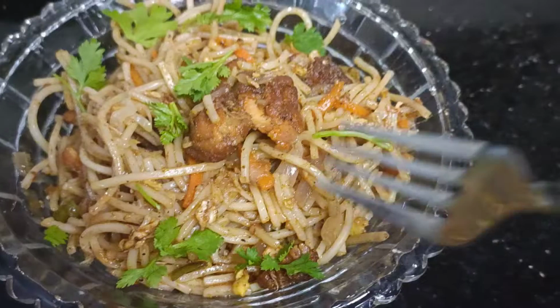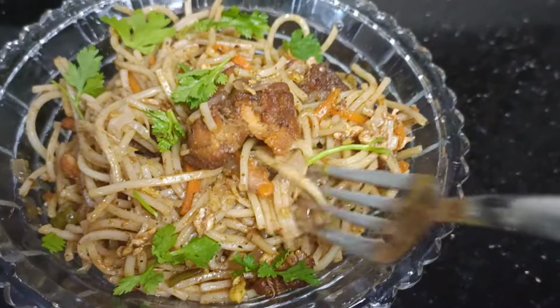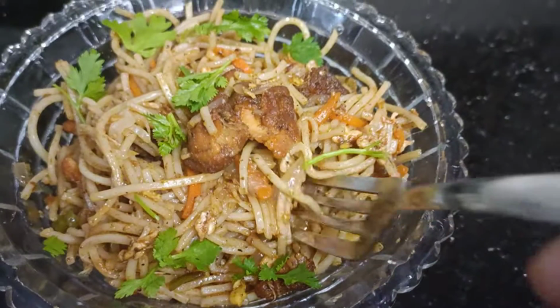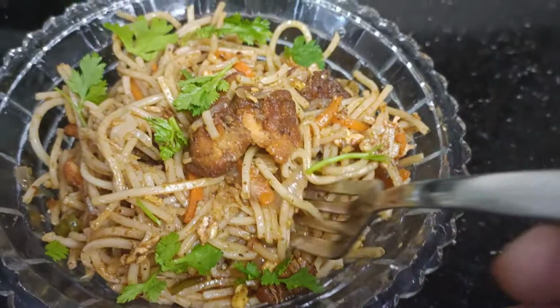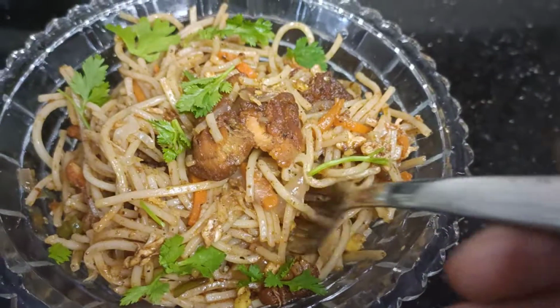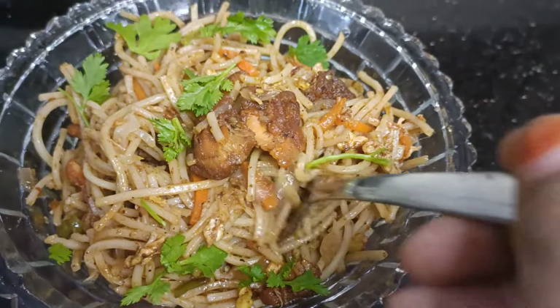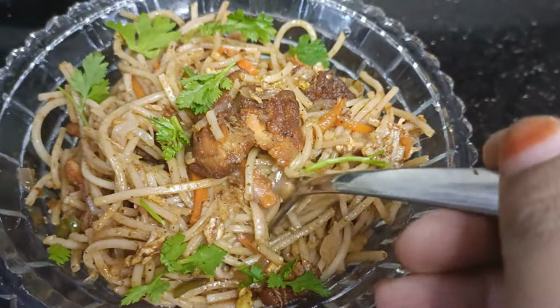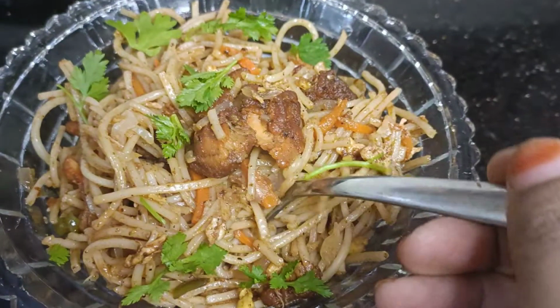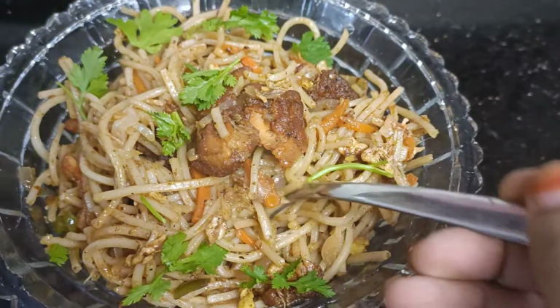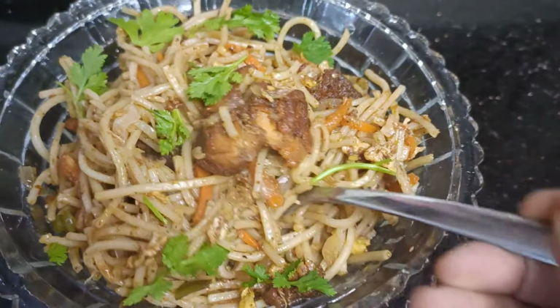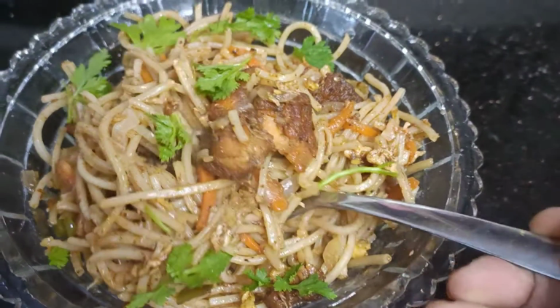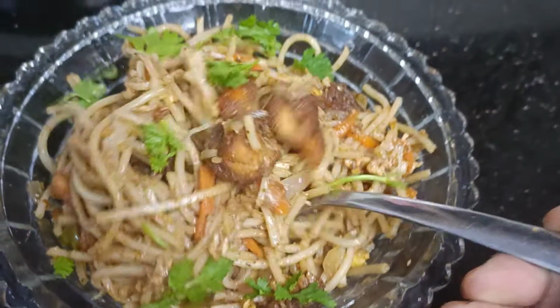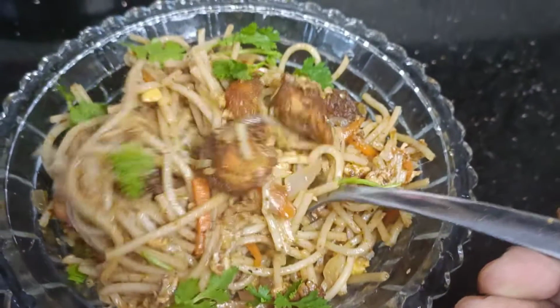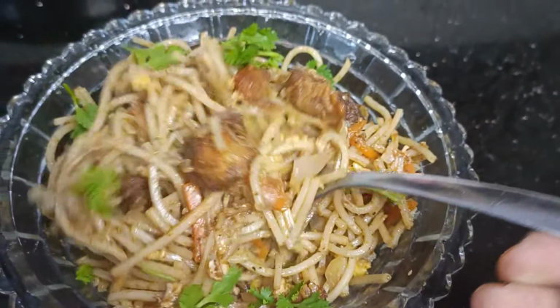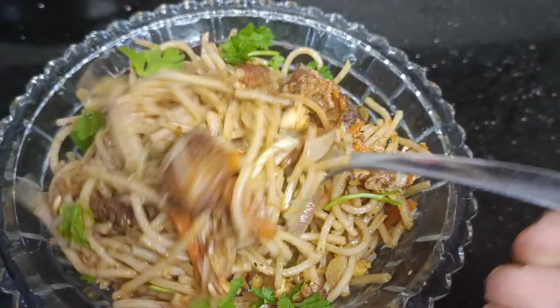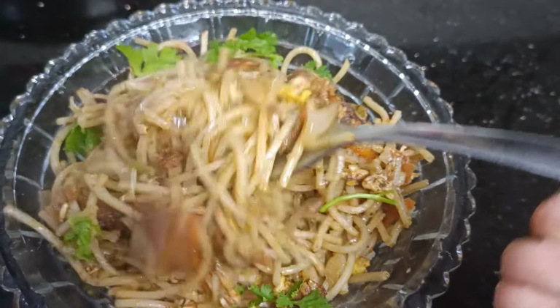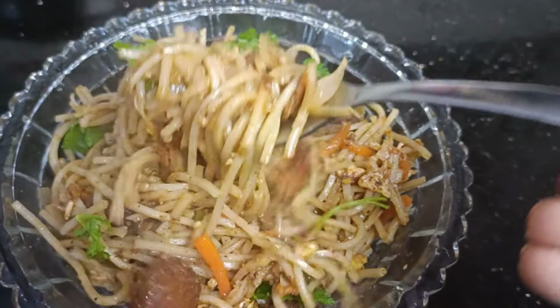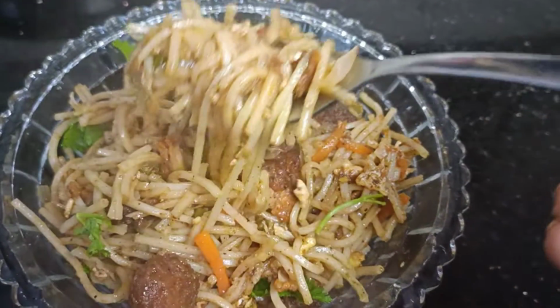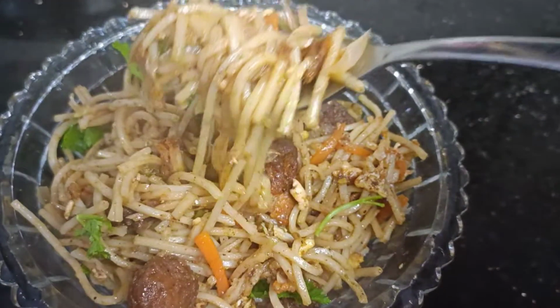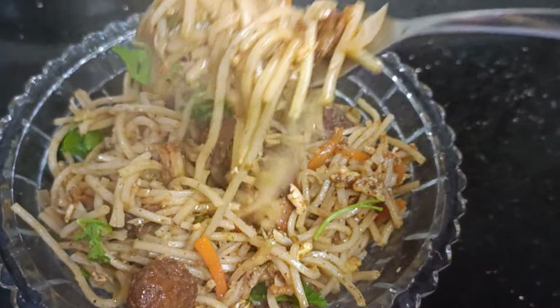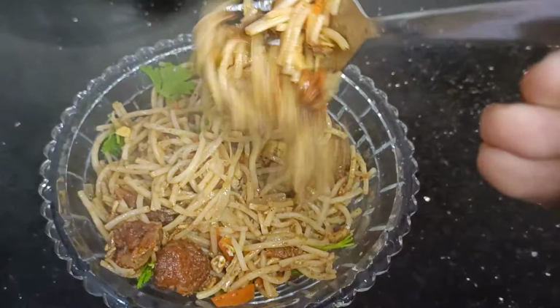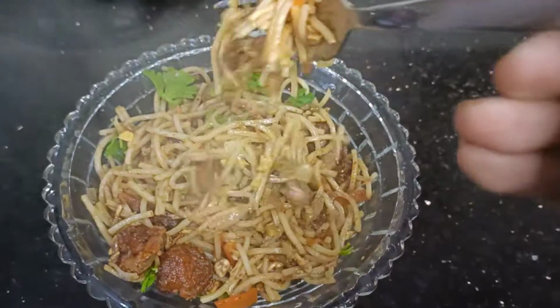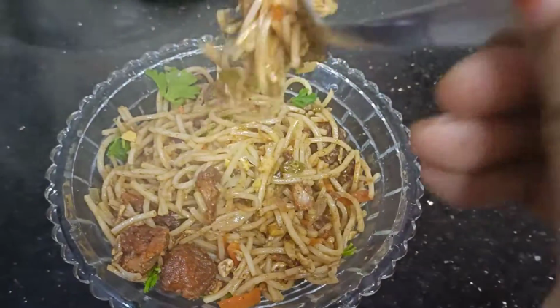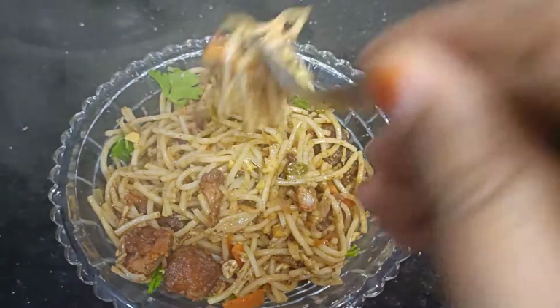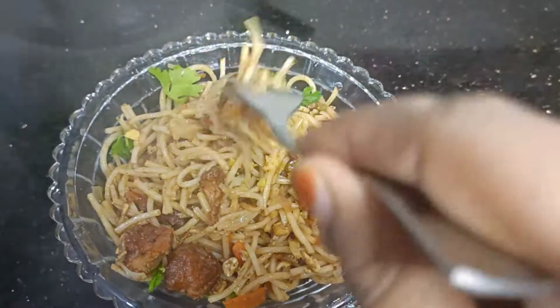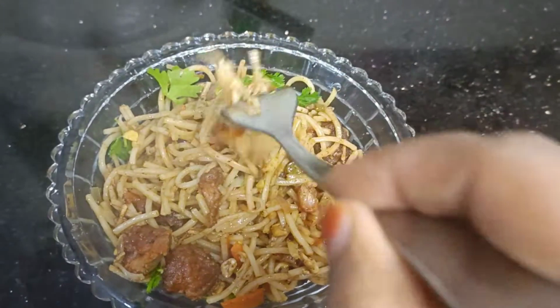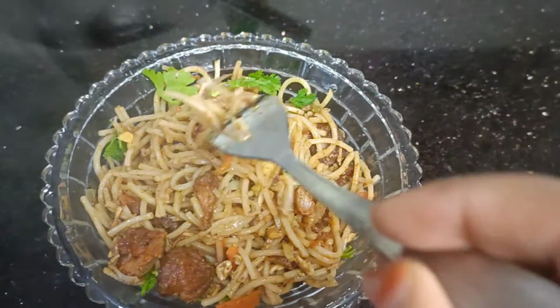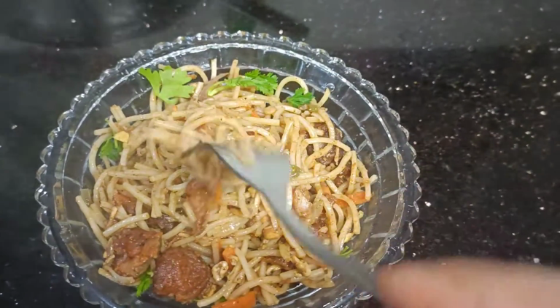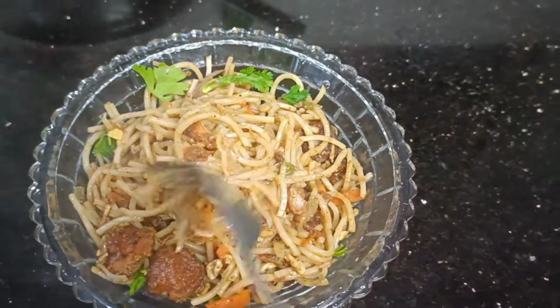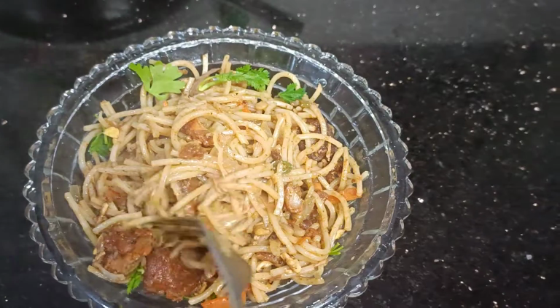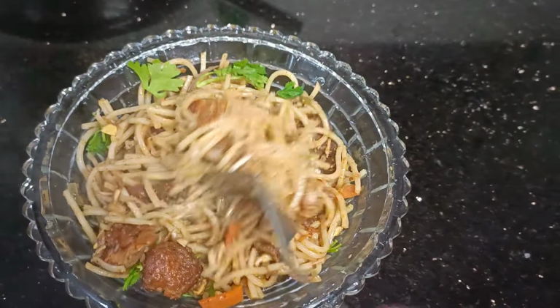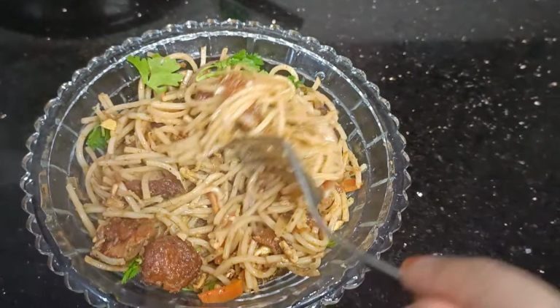Hi friends, welcome to Papa Creation. Now, let's see how simple chicken noodles are made. Come on!